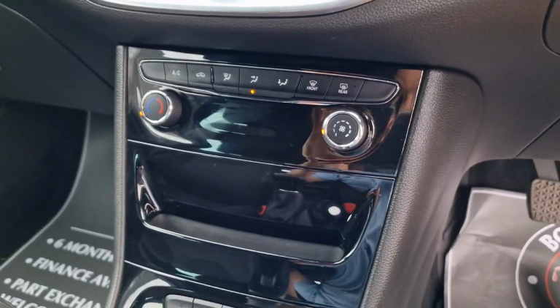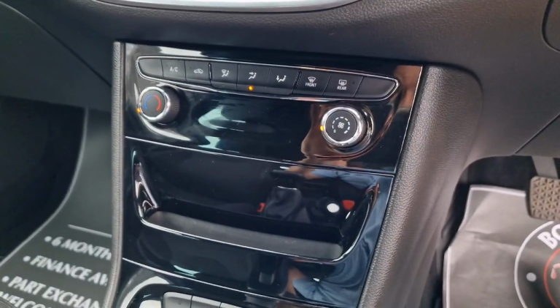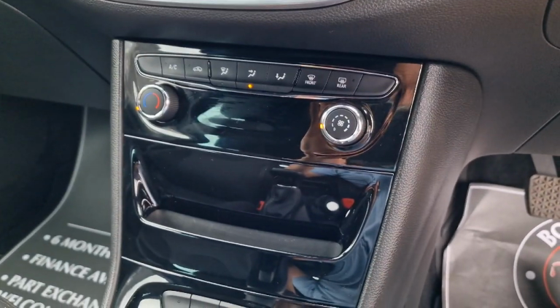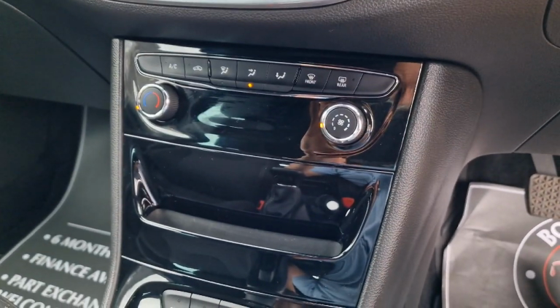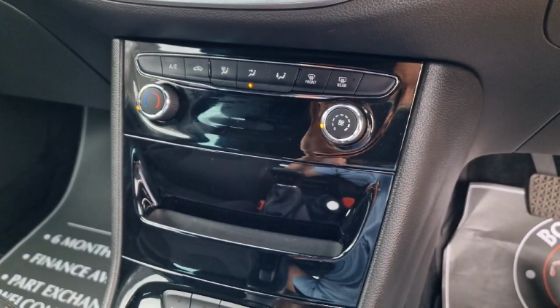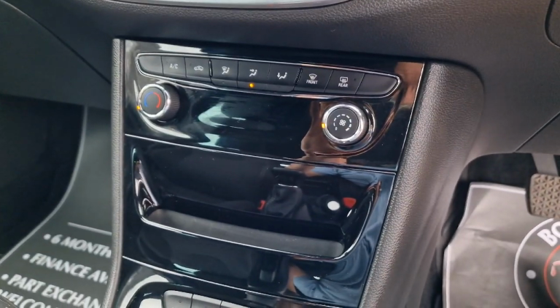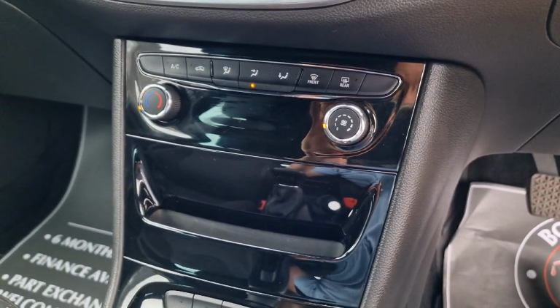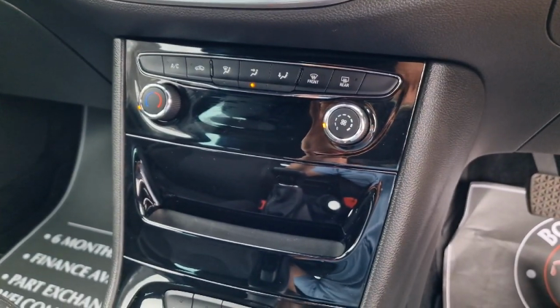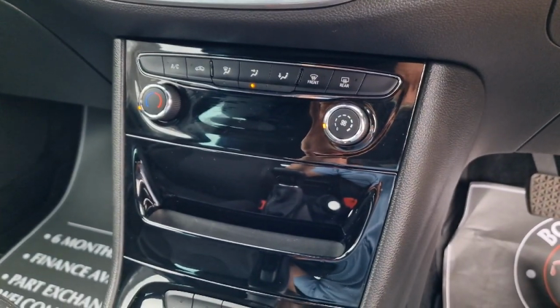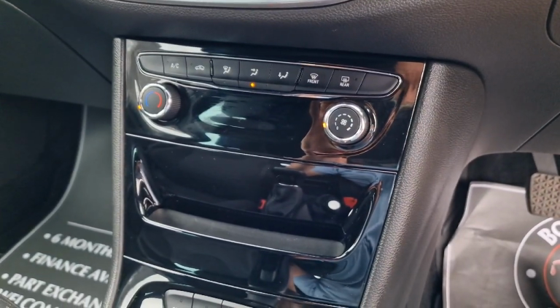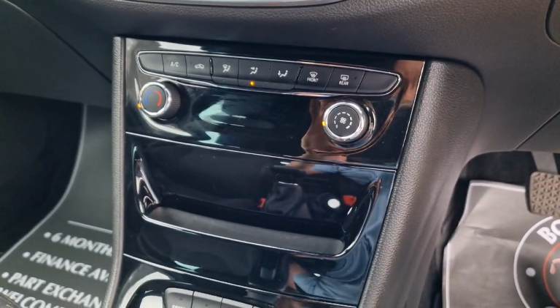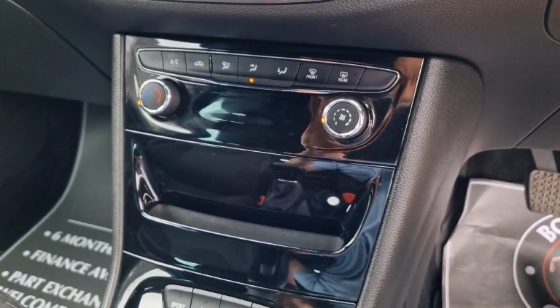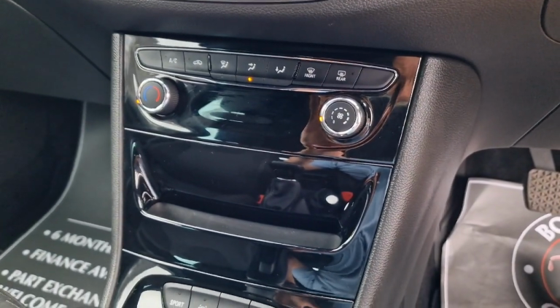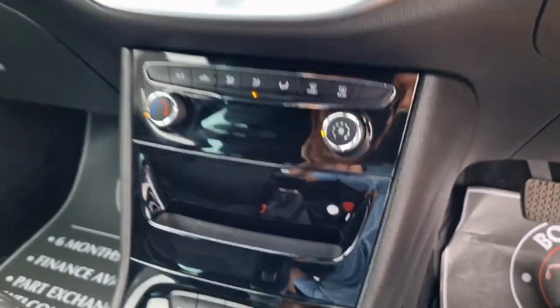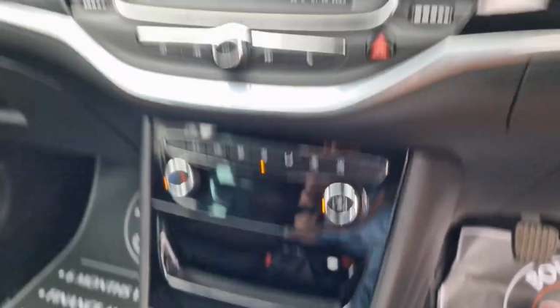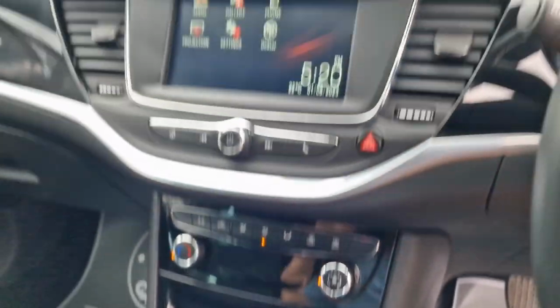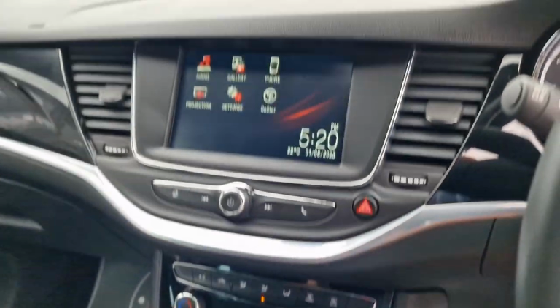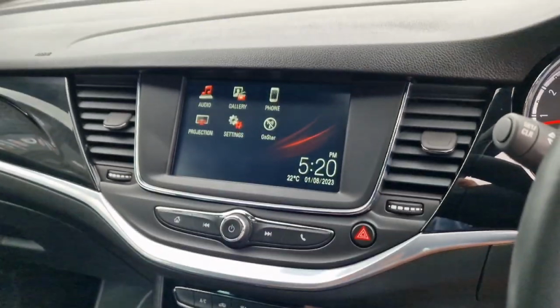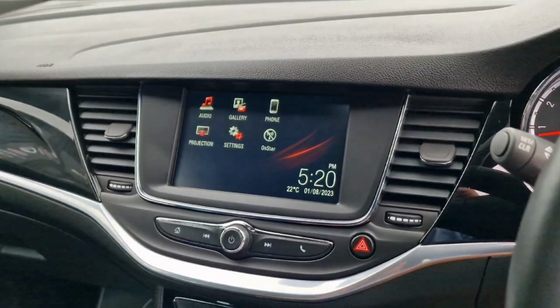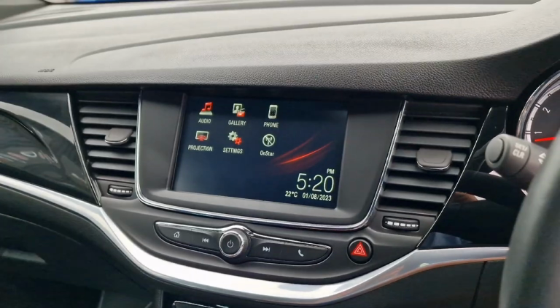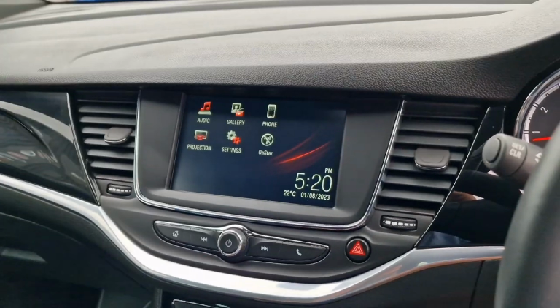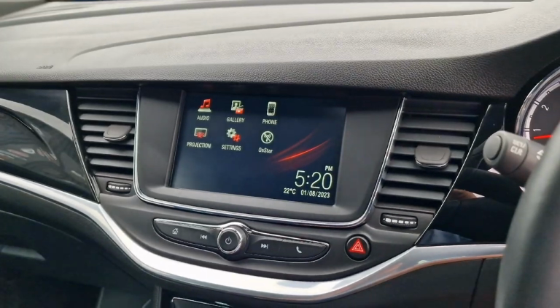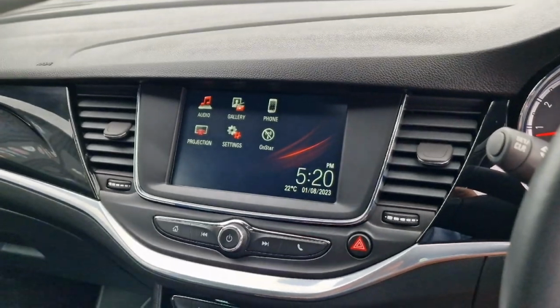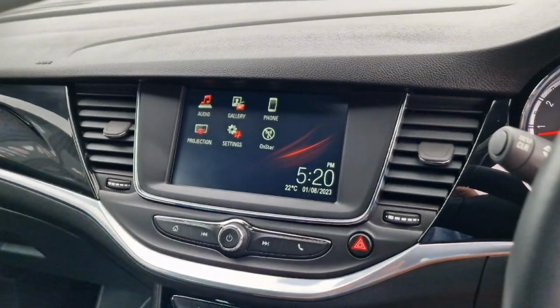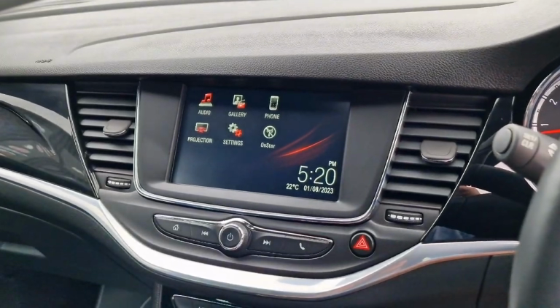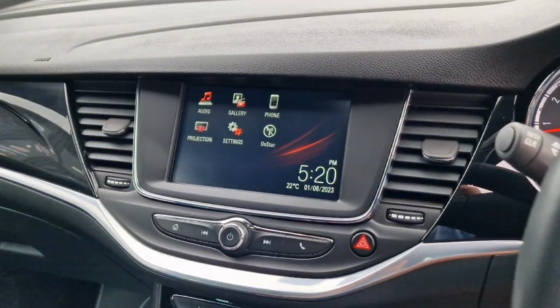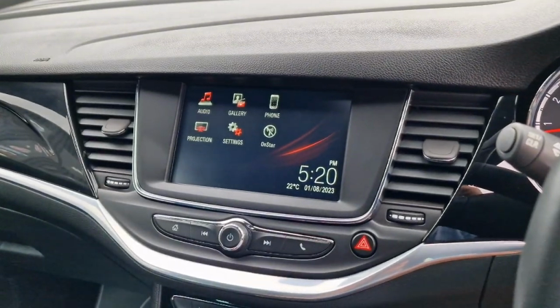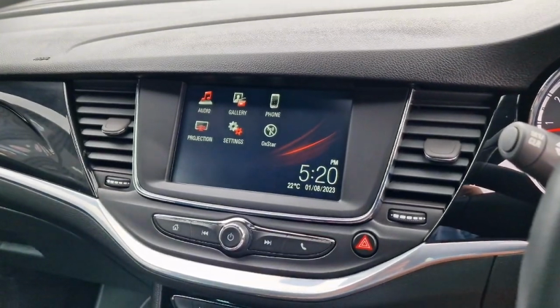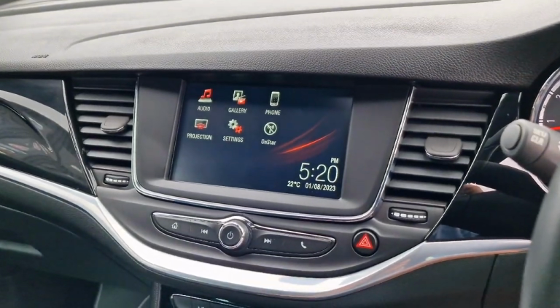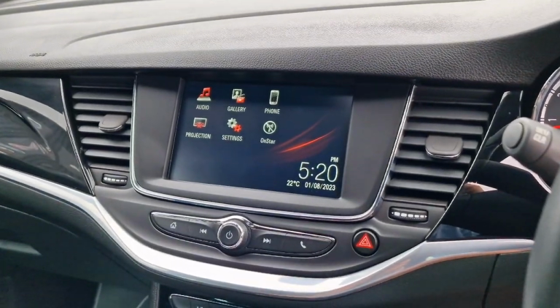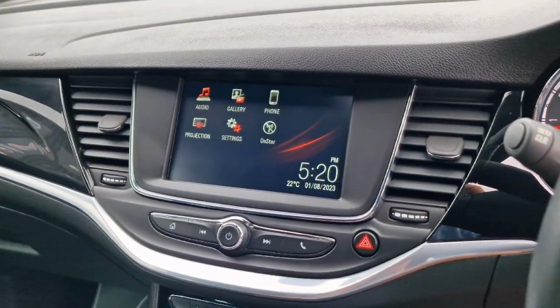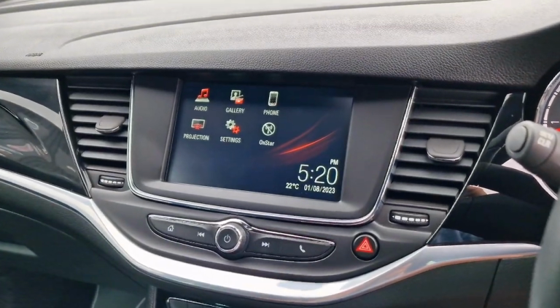Back over we've got air conditioning of course, and then up to your touch screen display.